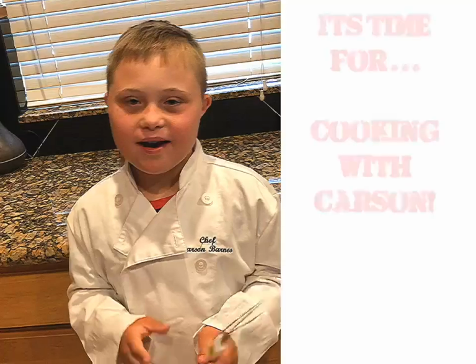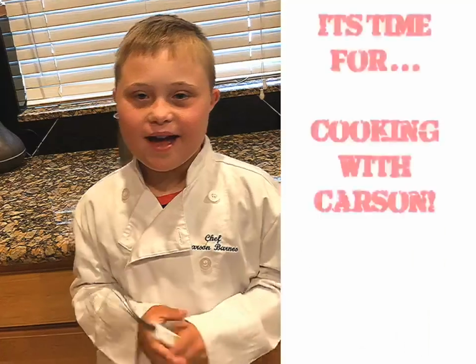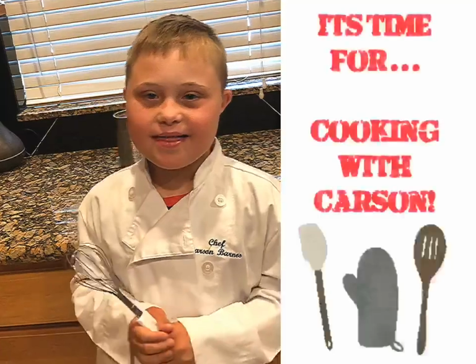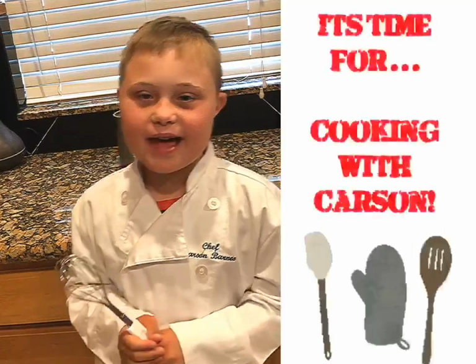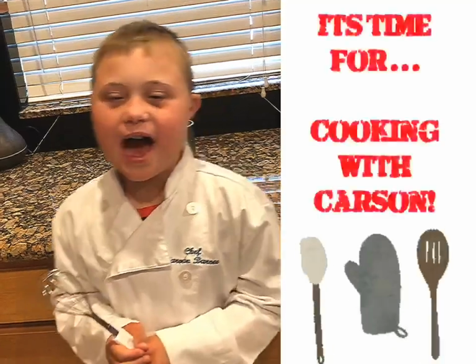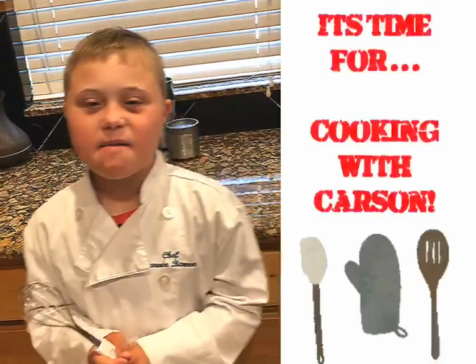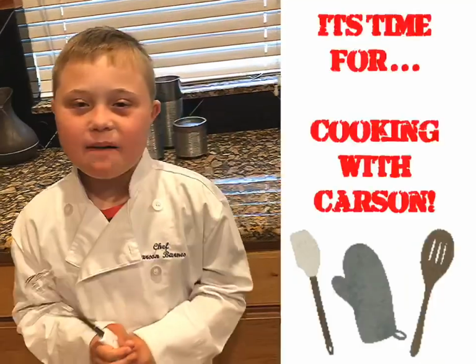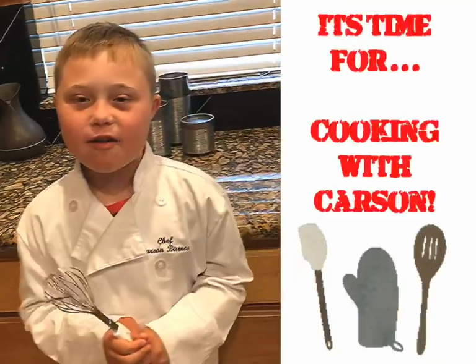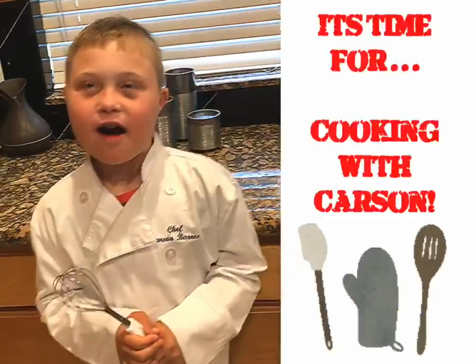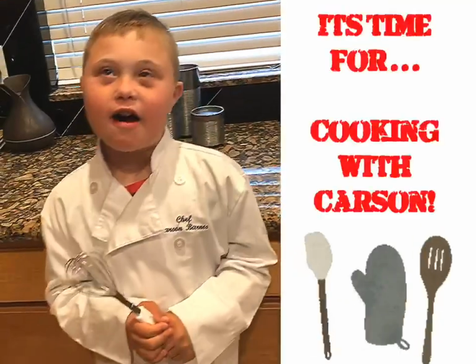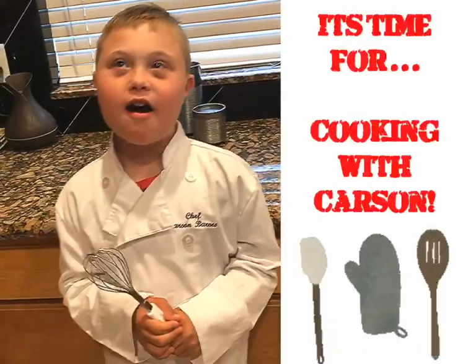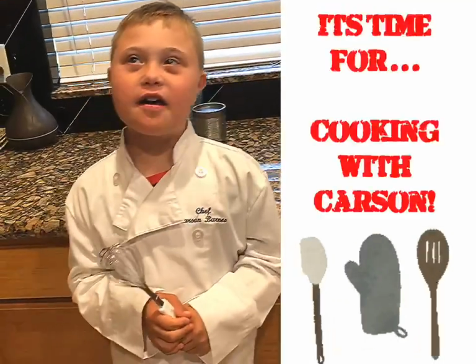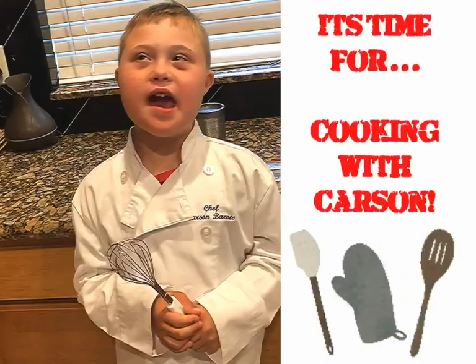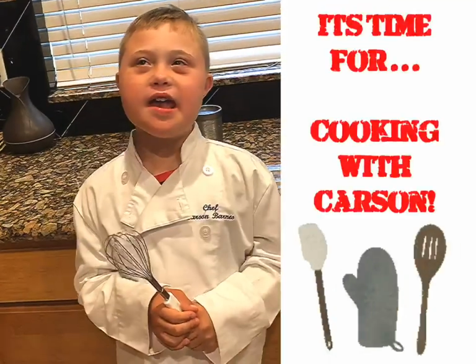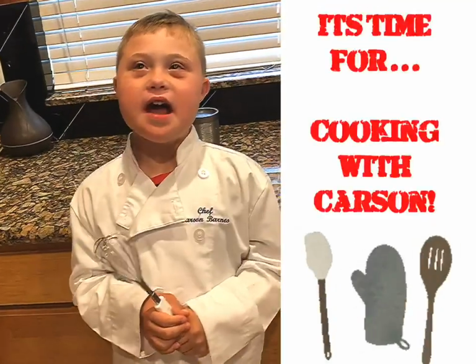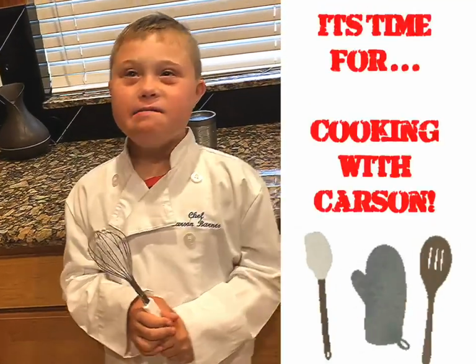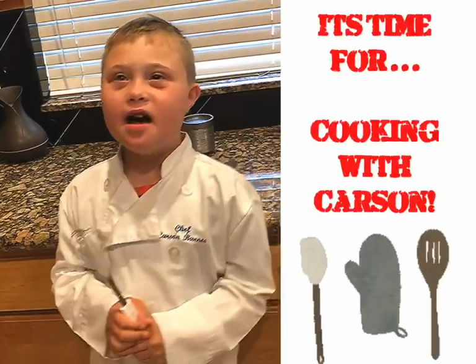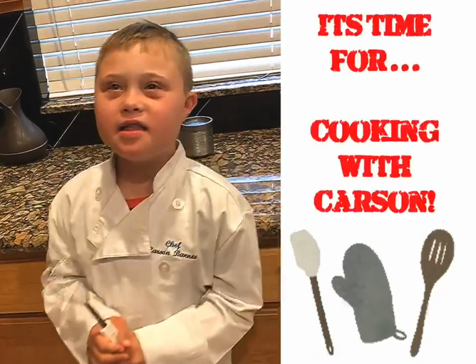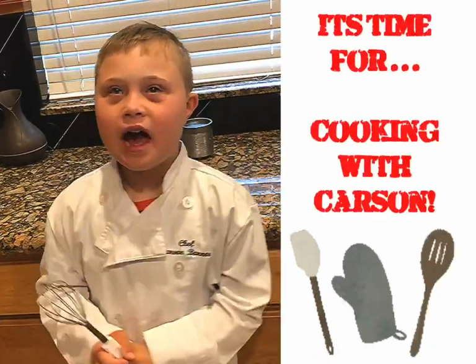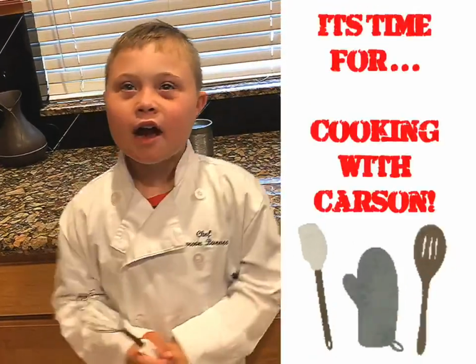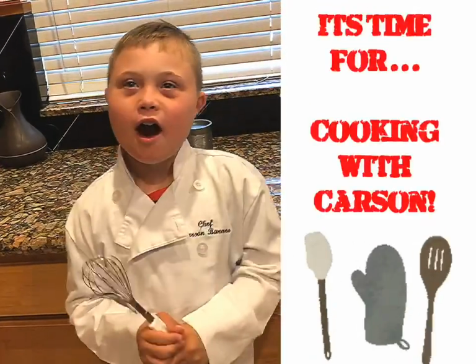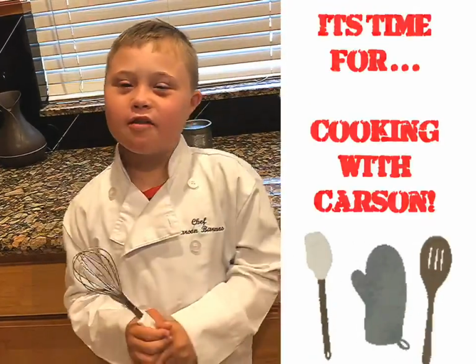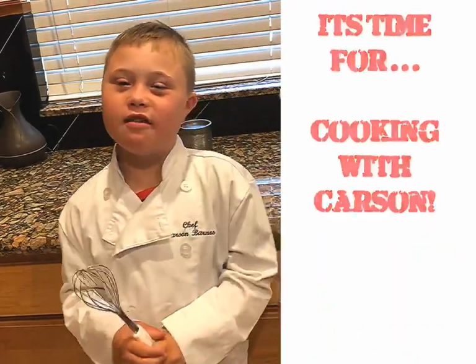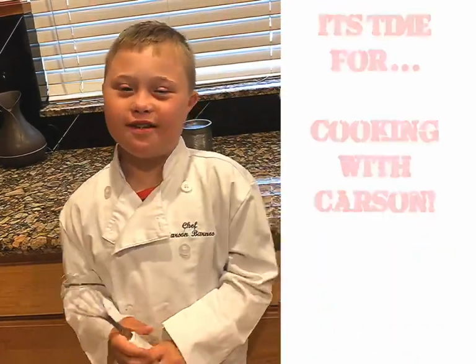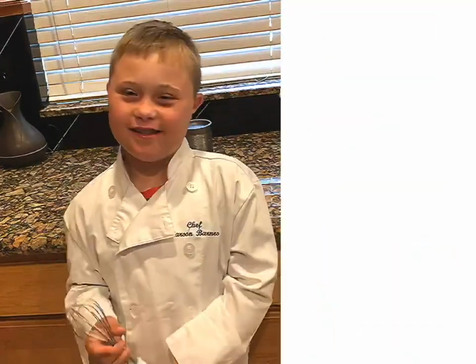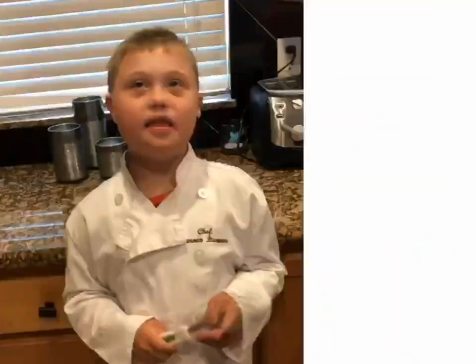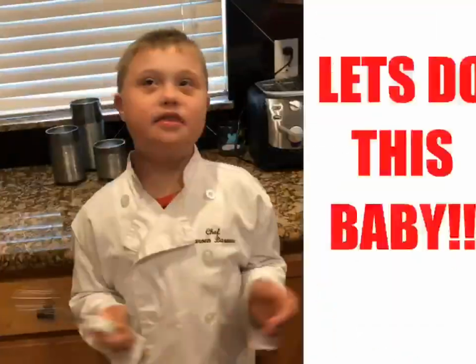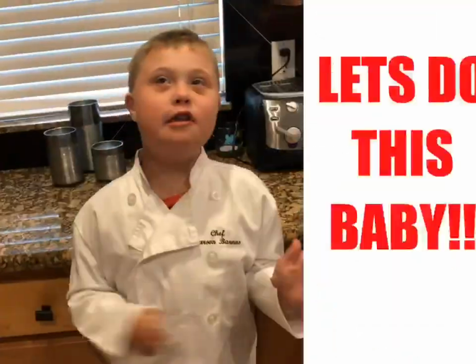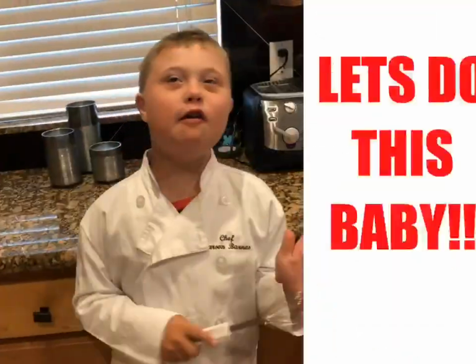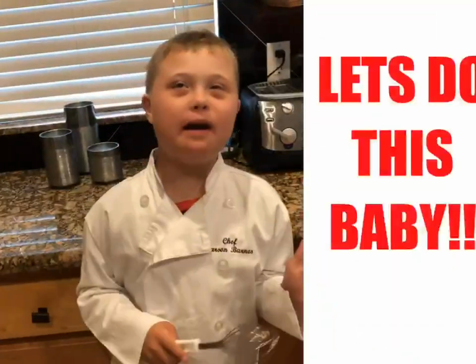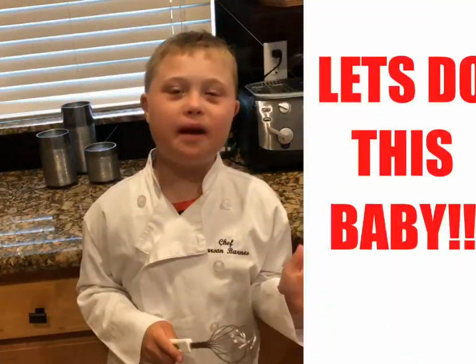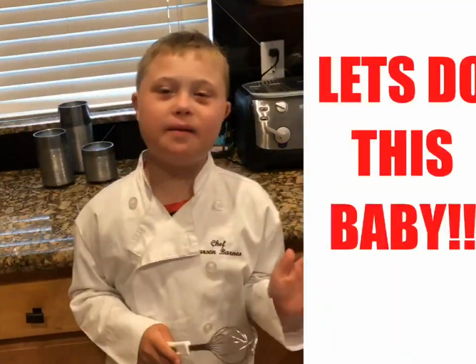It's time for Cooking with Carson. Let's do it, baby!